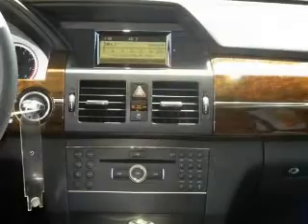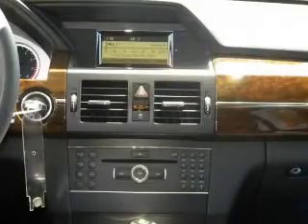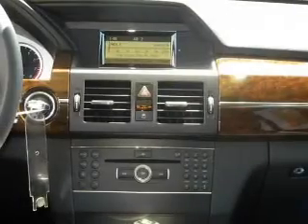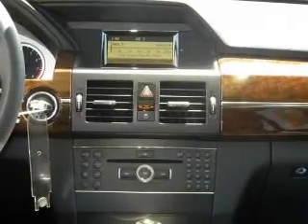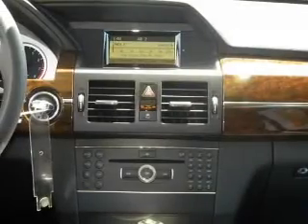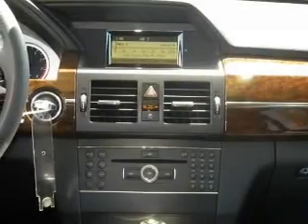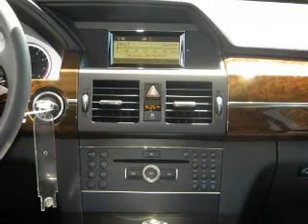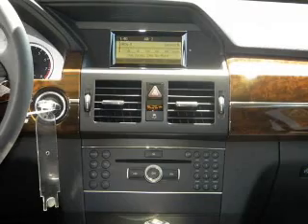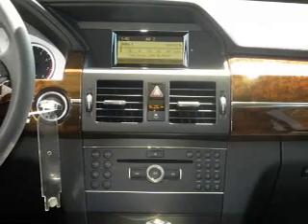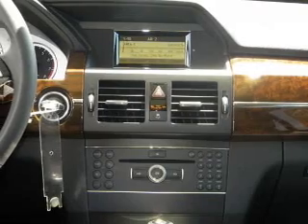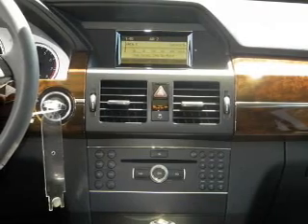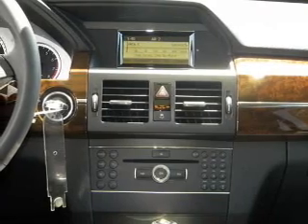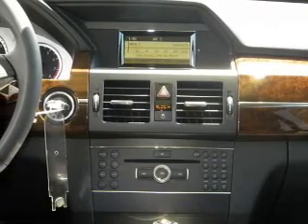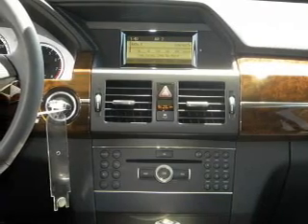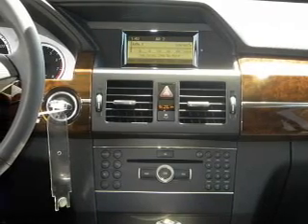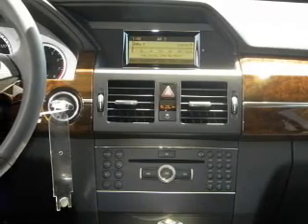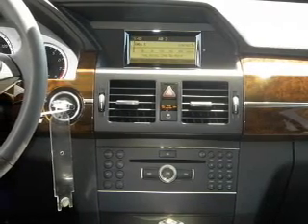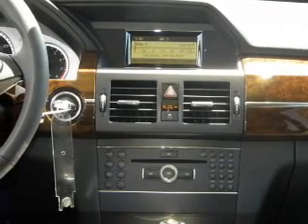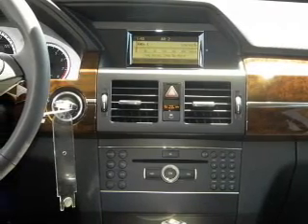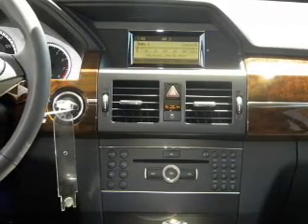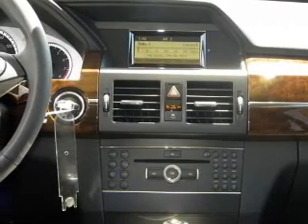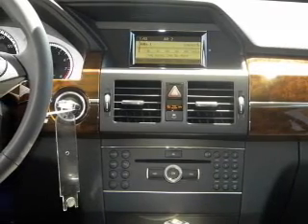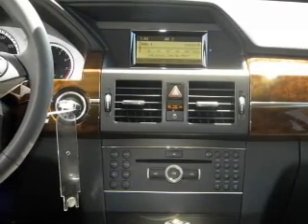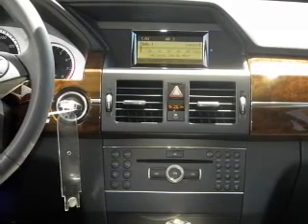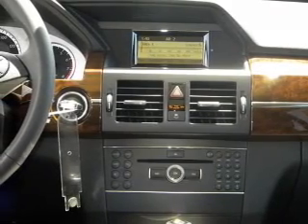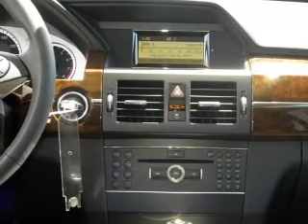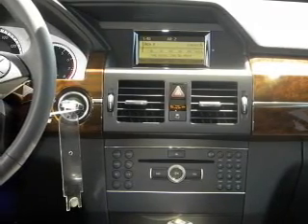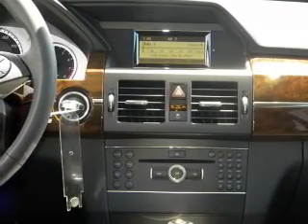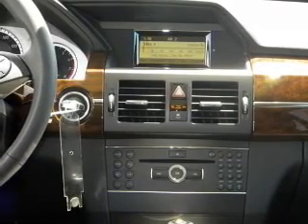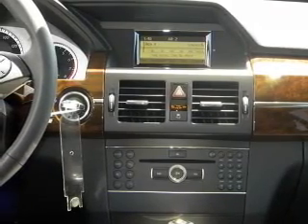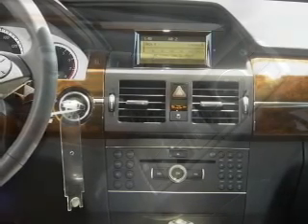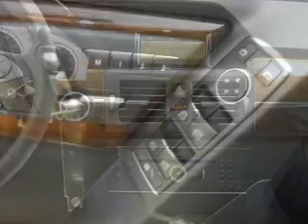Power door locks, power windows, power steering, cruise control, and an alarm system.